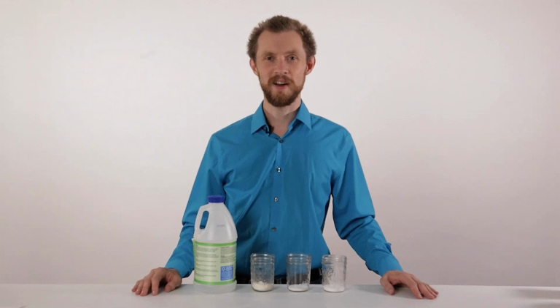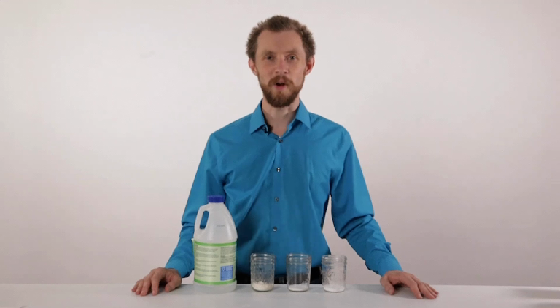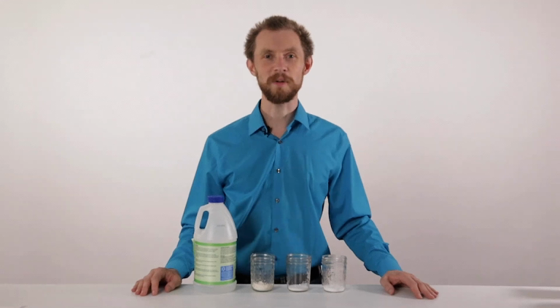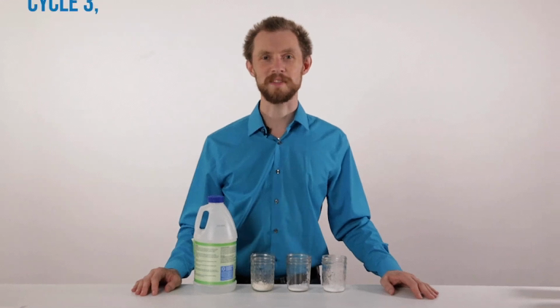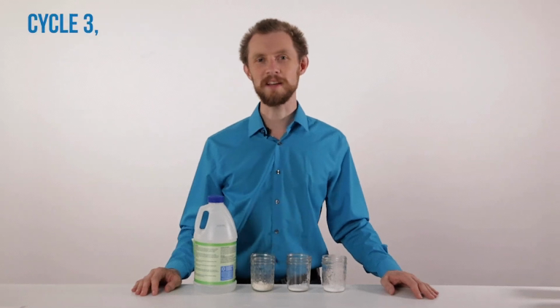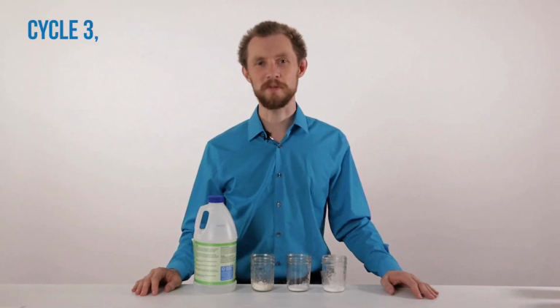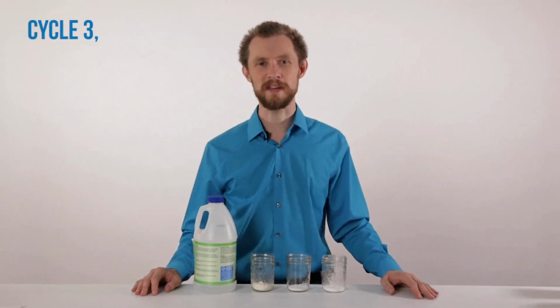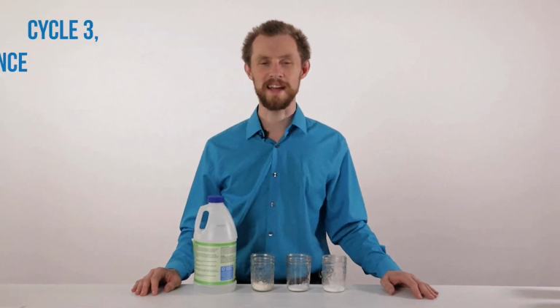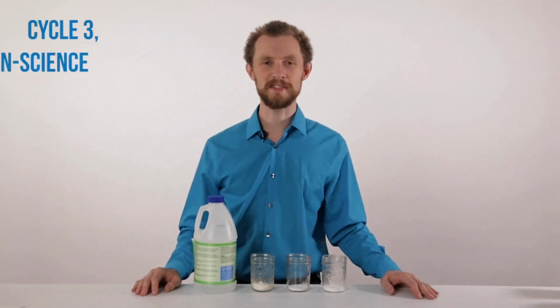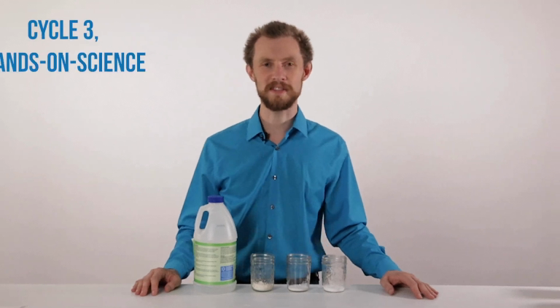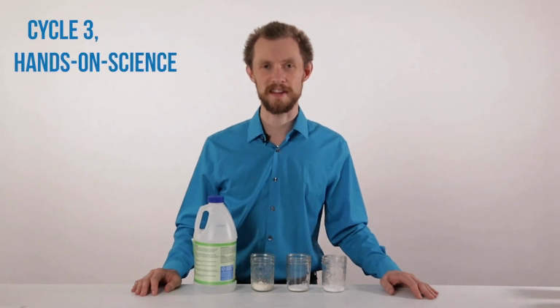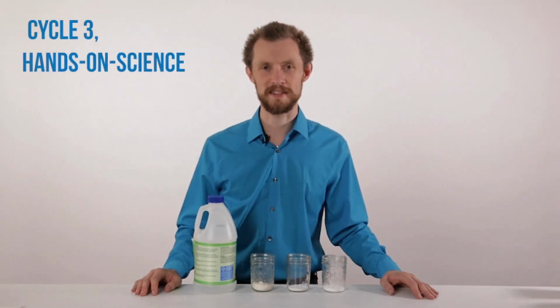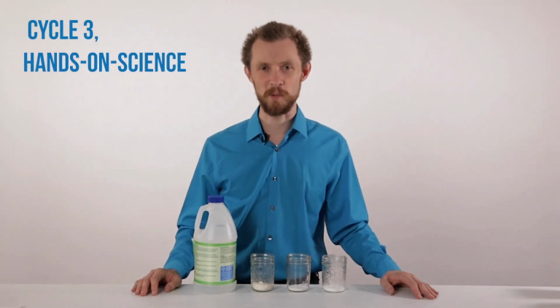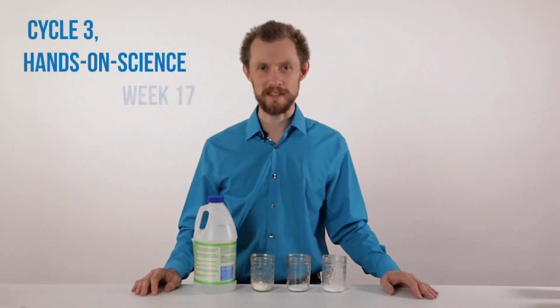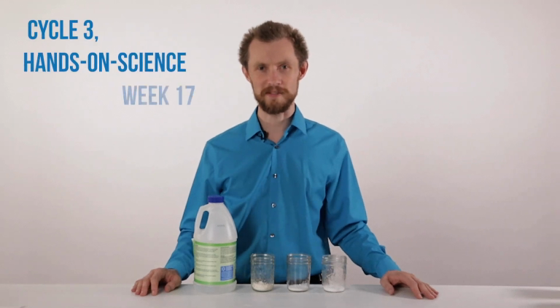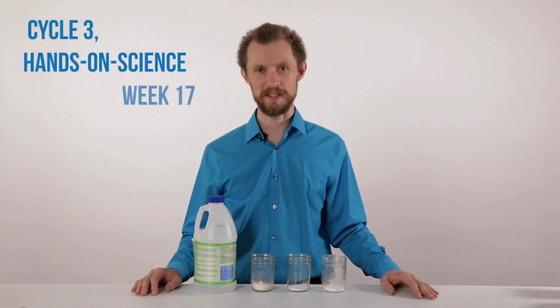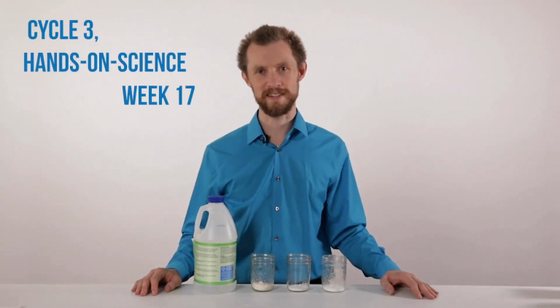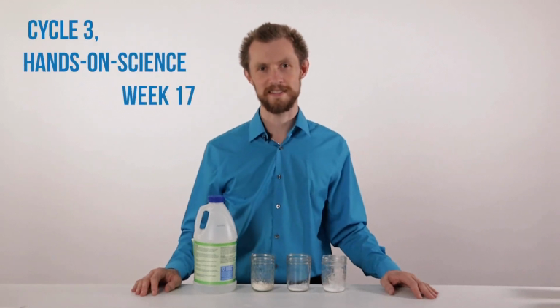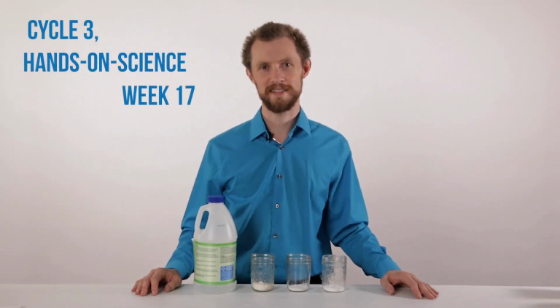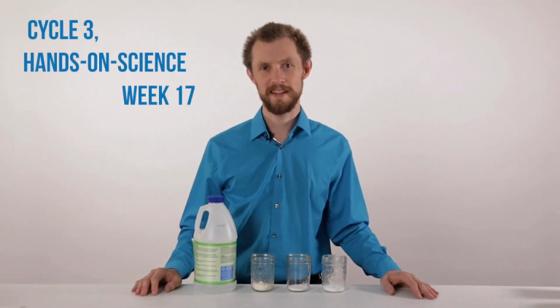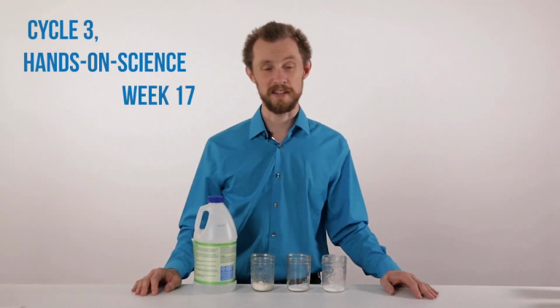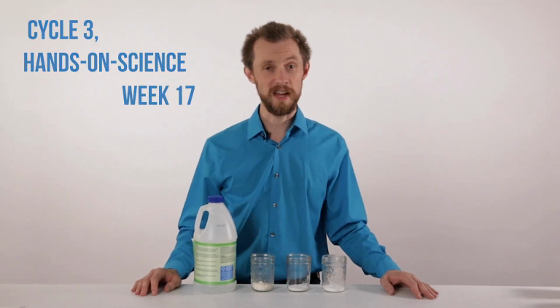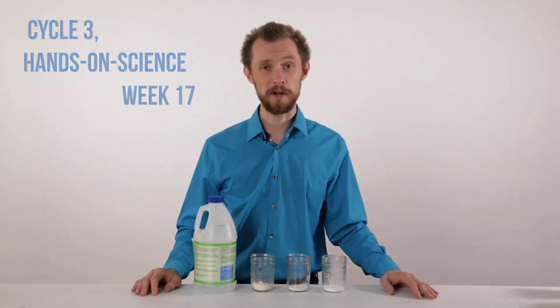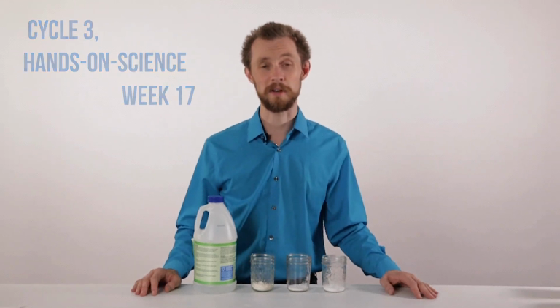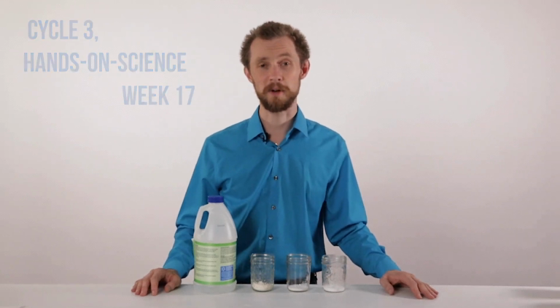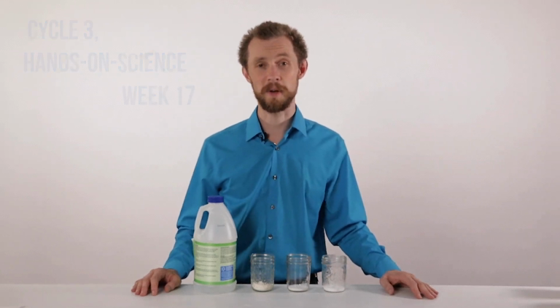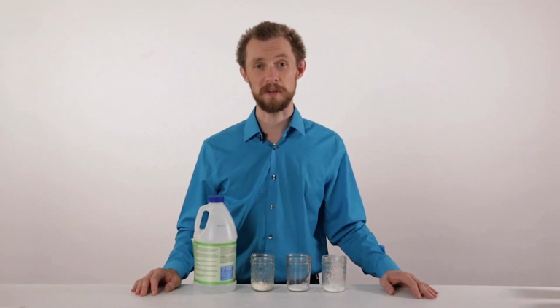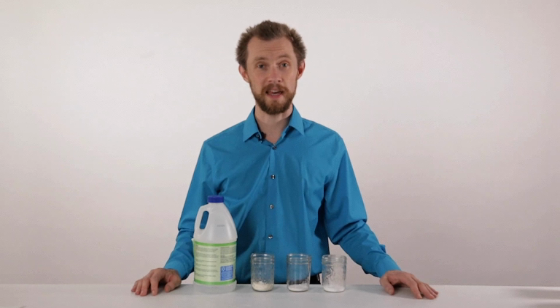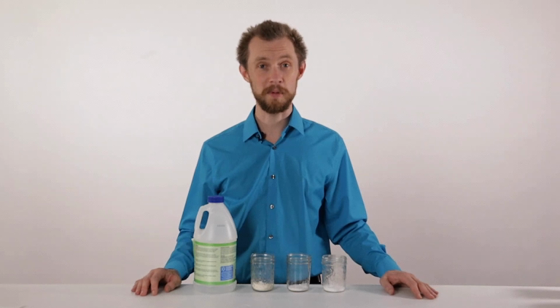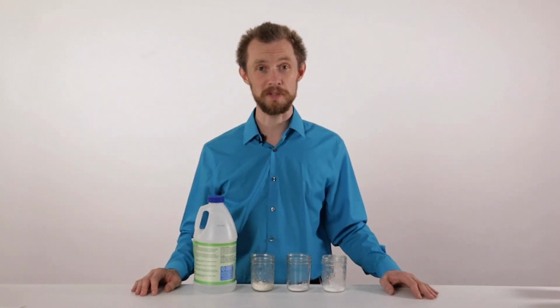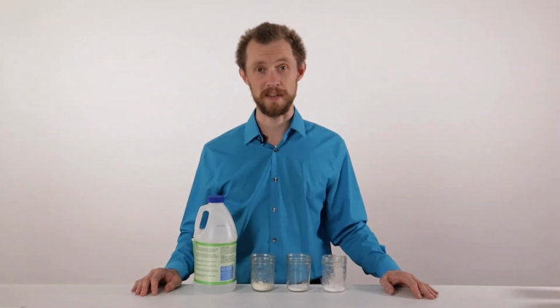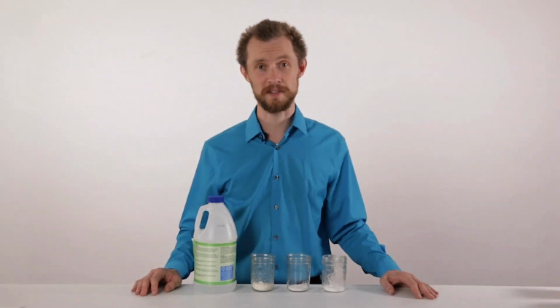Welcome to Cycle 3 Hands-On Science Week 17. Today we're going to learn about chemical tests.